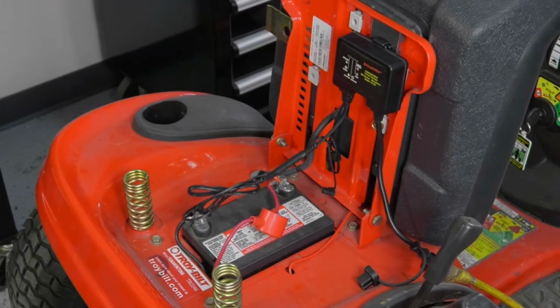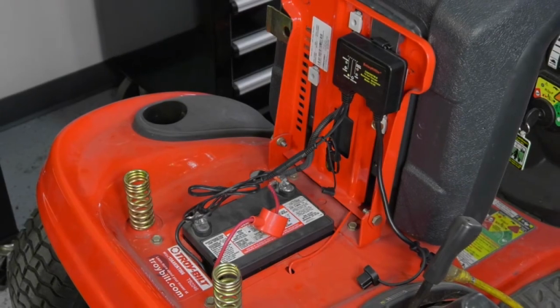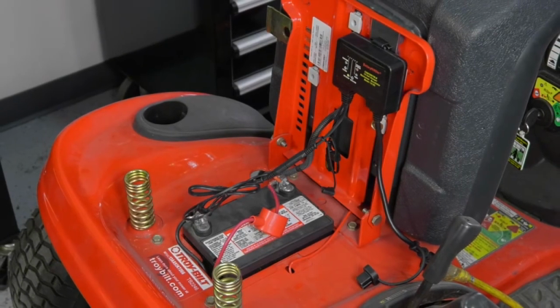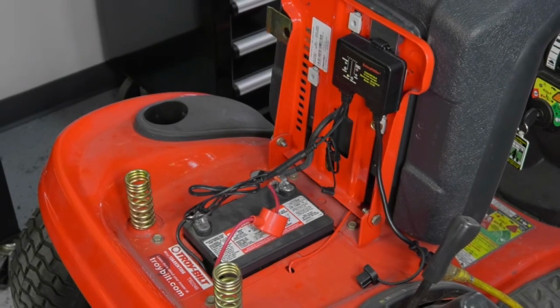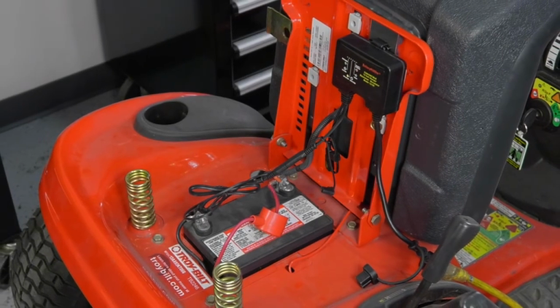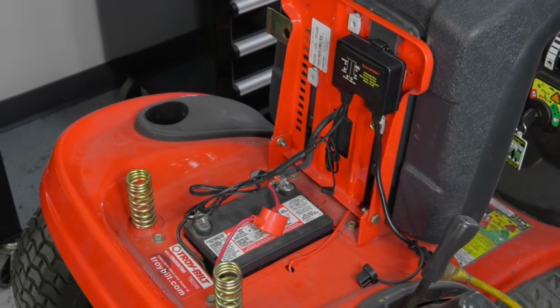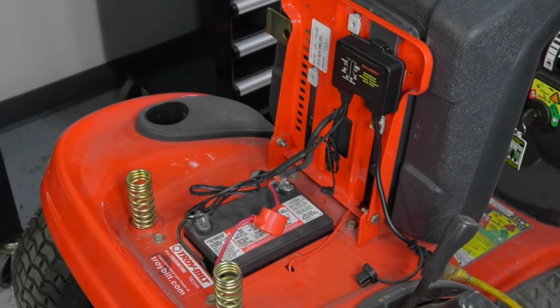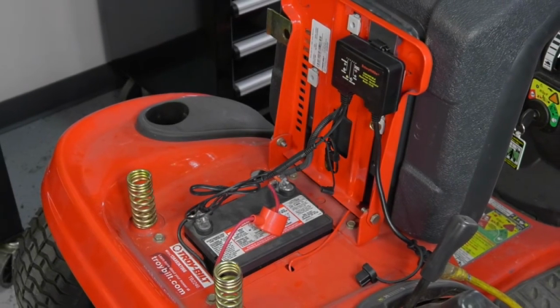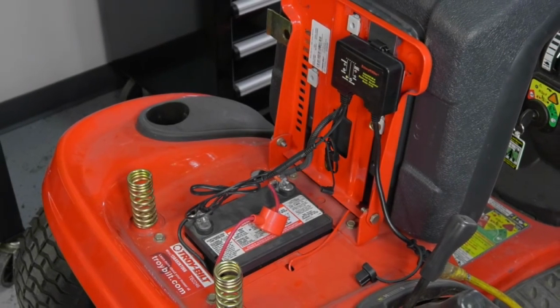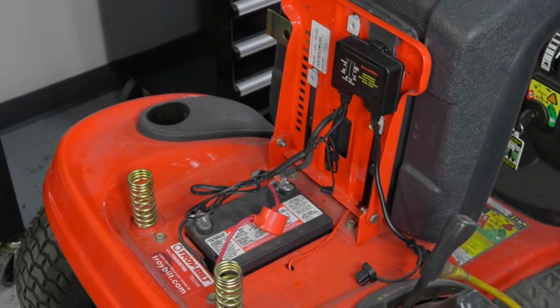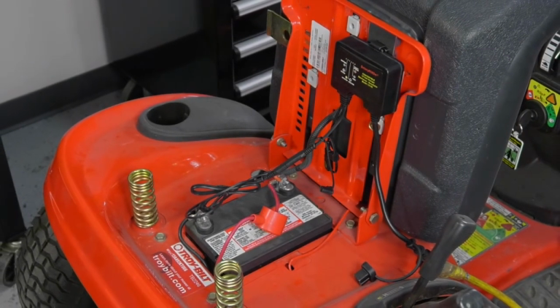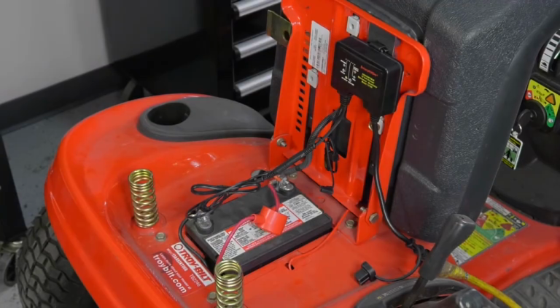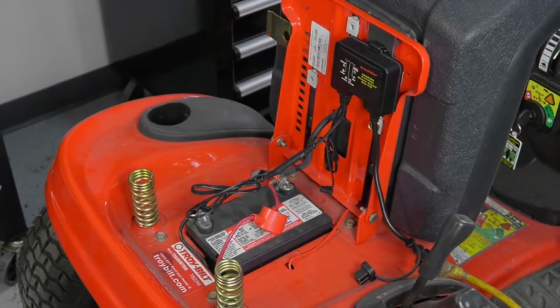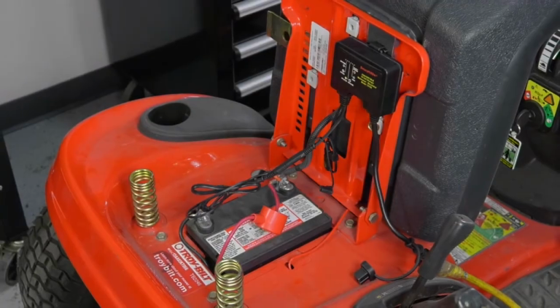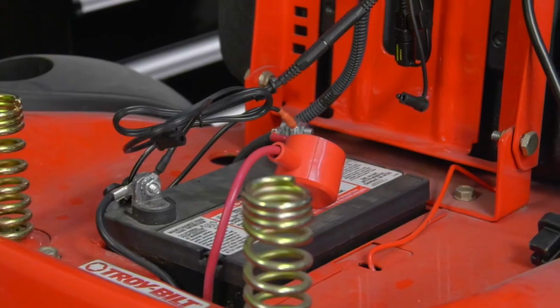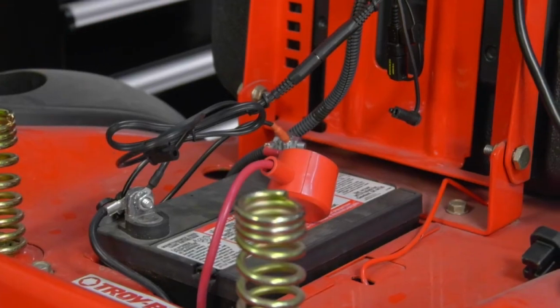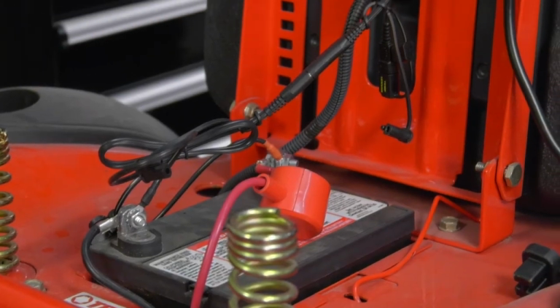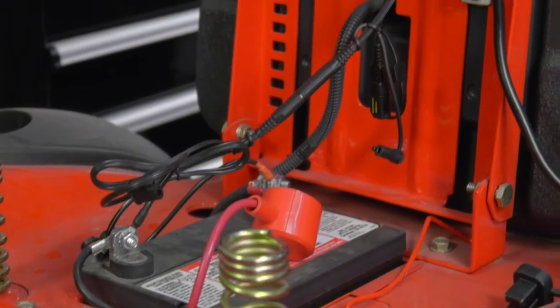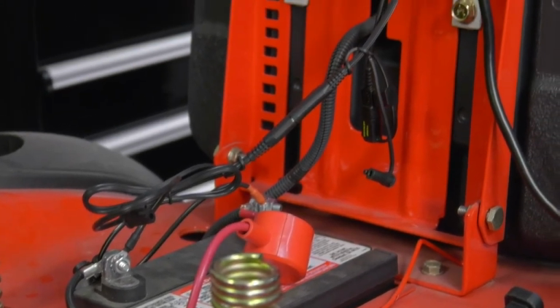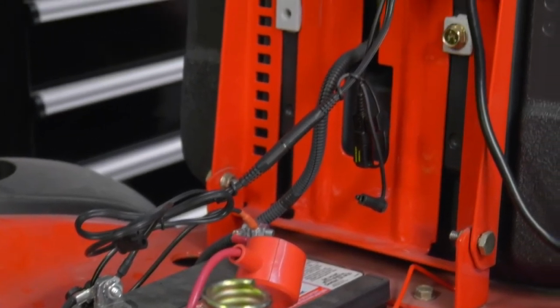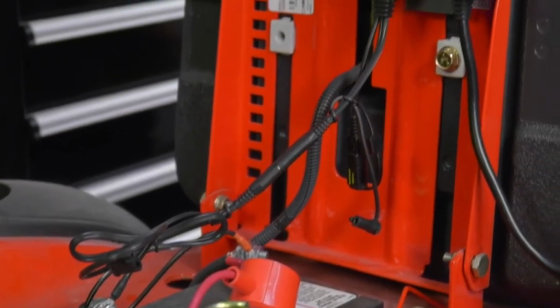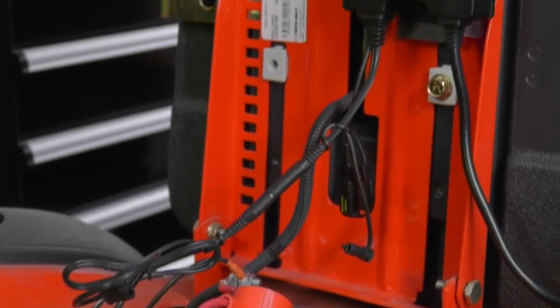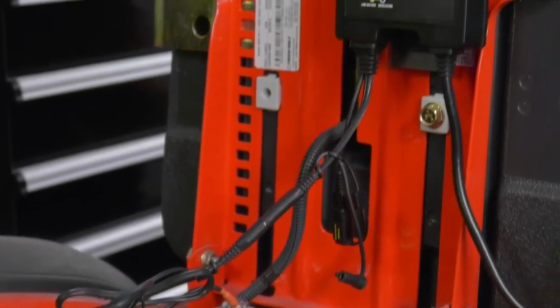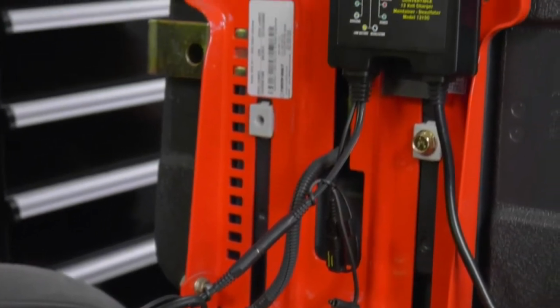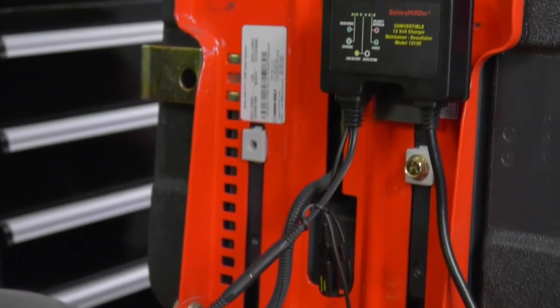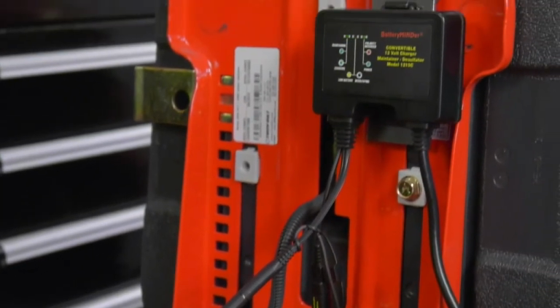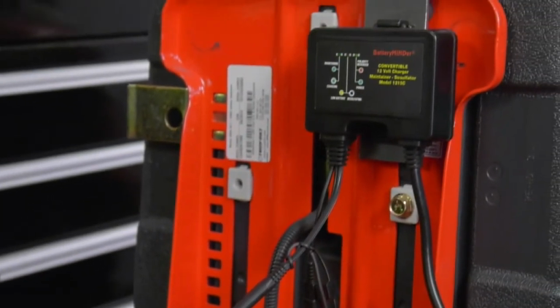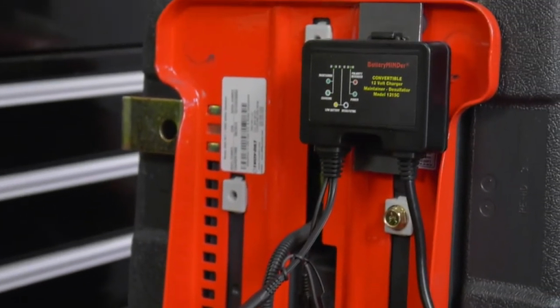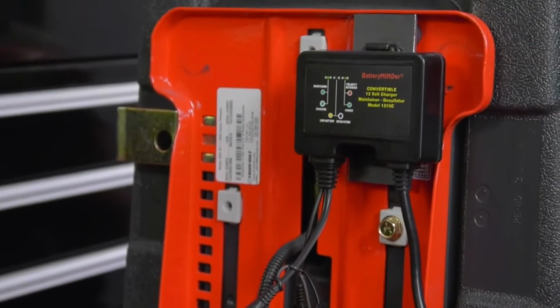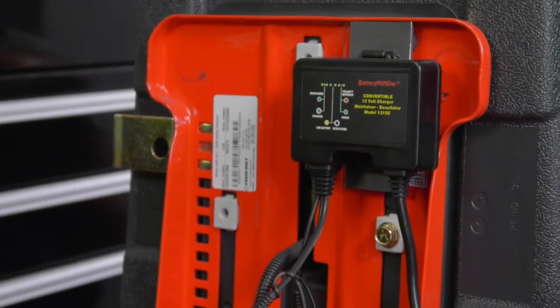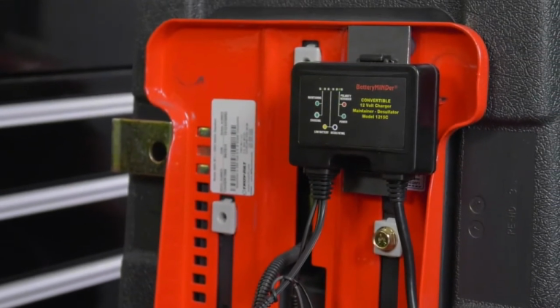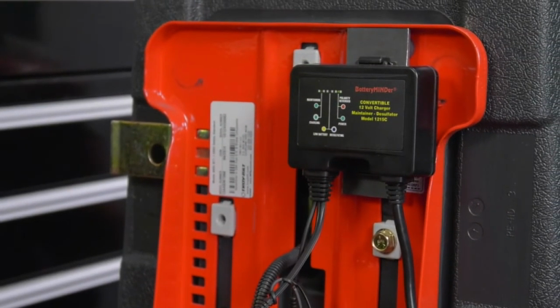It also comes with fully insulated clips for use on other batteries. Extend the life and performance of your 12-volt batteries with this three-way charger, maintainer, and desulfator from BatteryMinder.